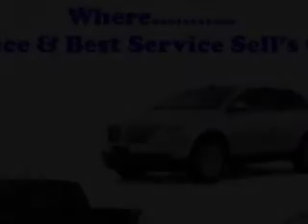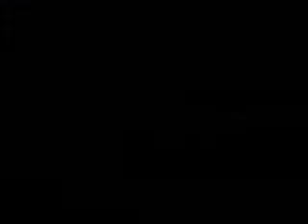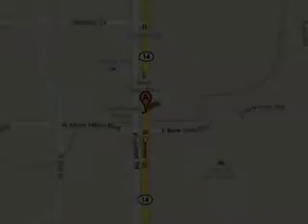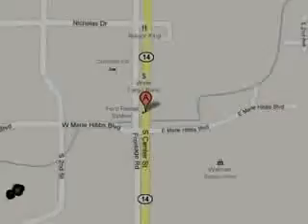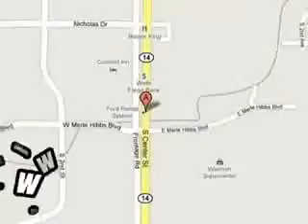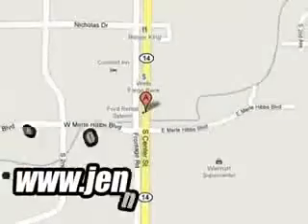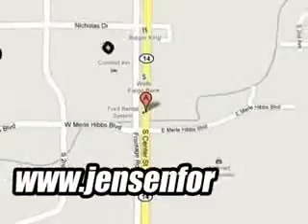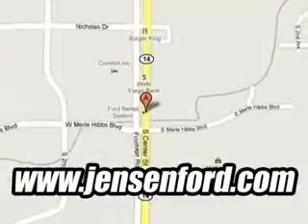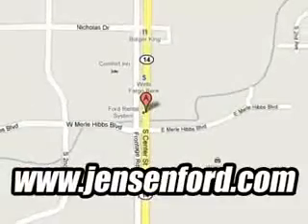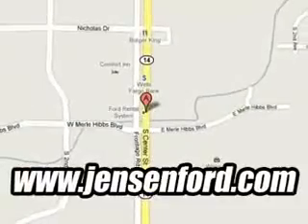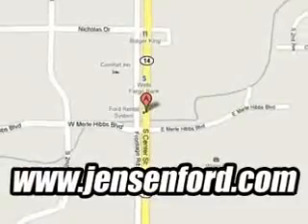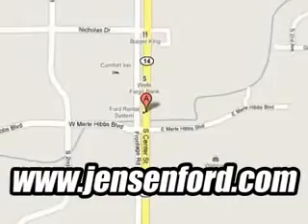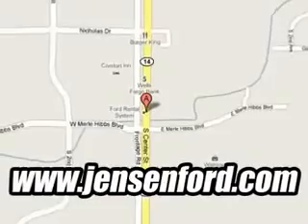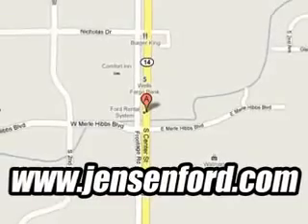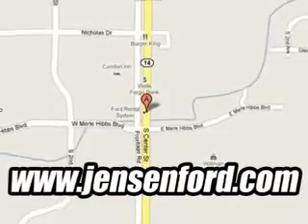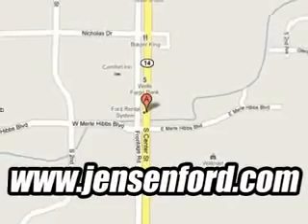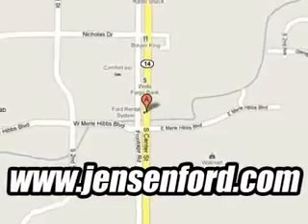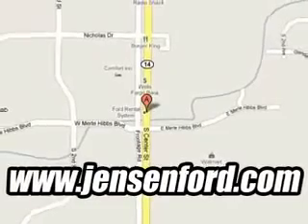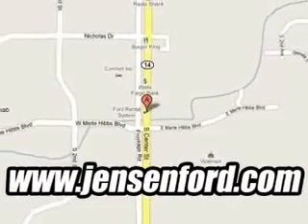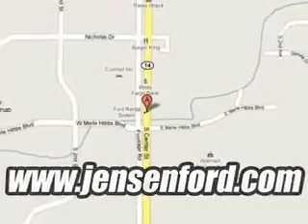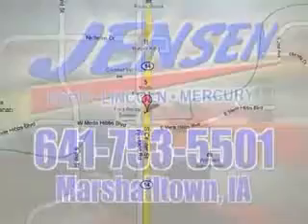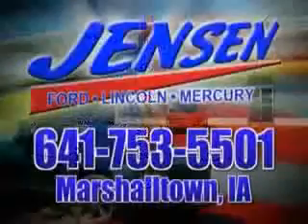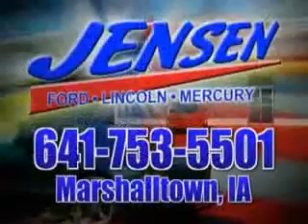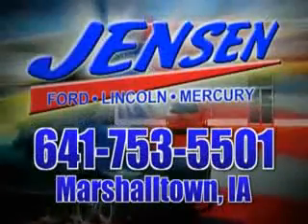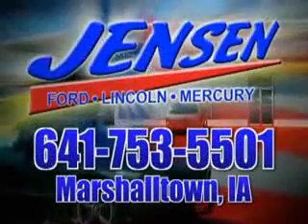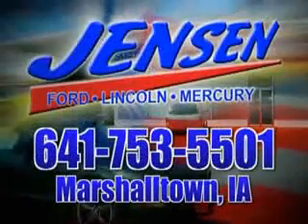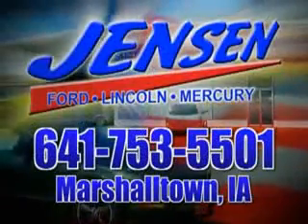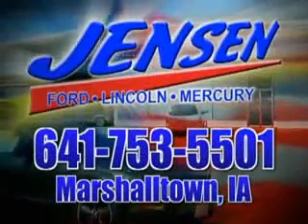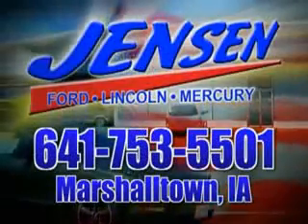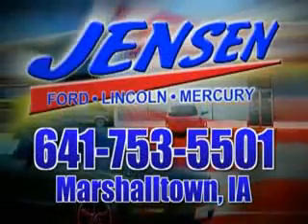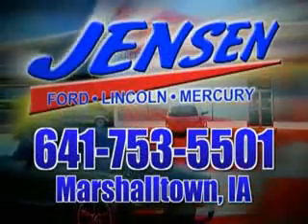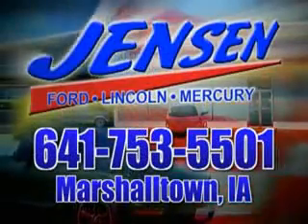At Jensen Ford, the only deal we can't beat is the deal we don't get a chance to see.